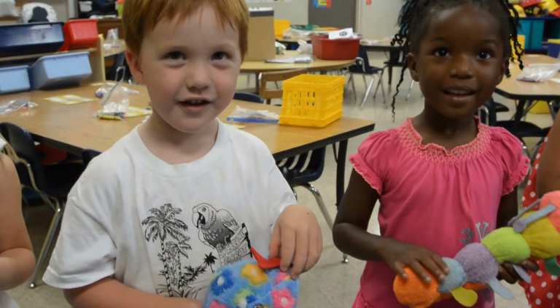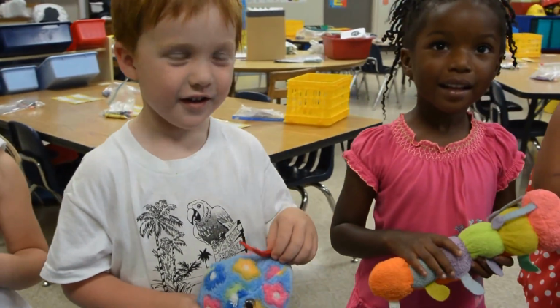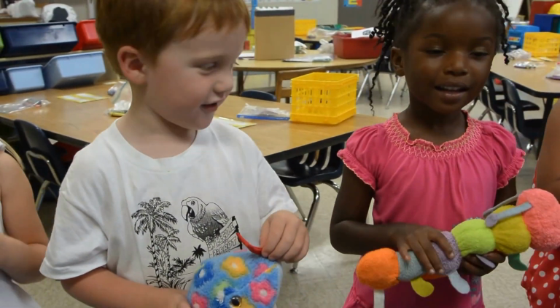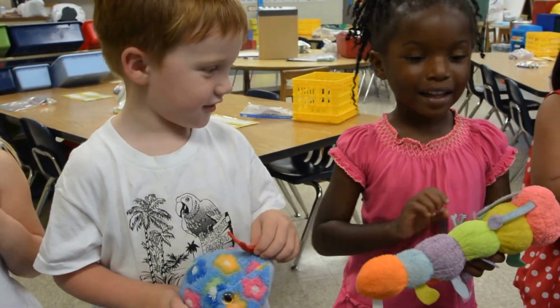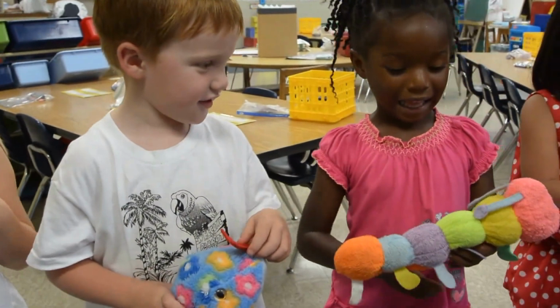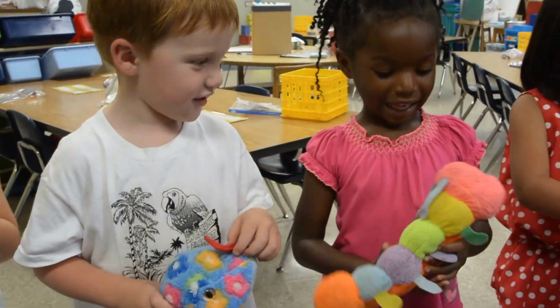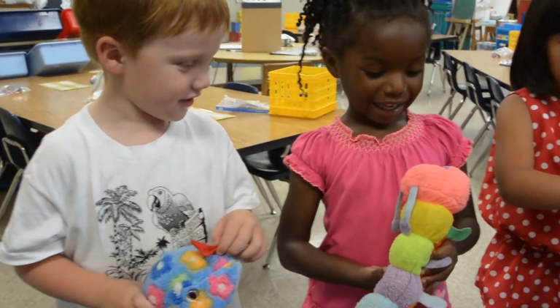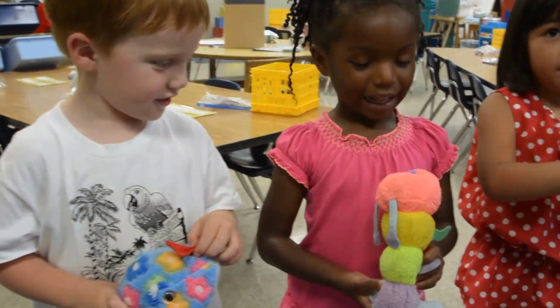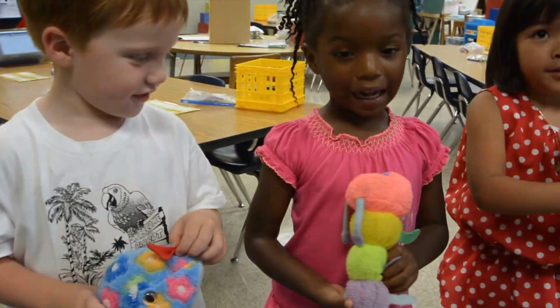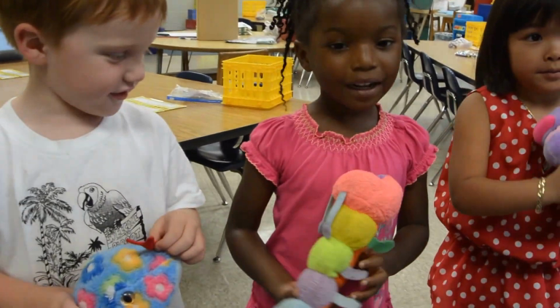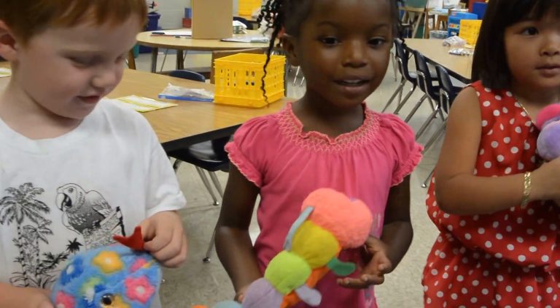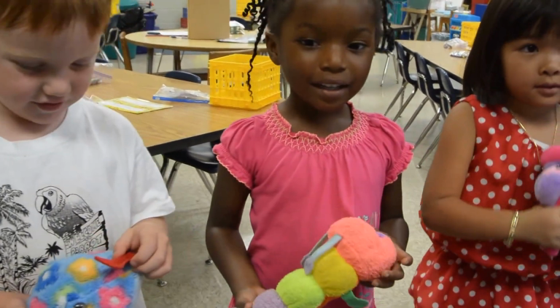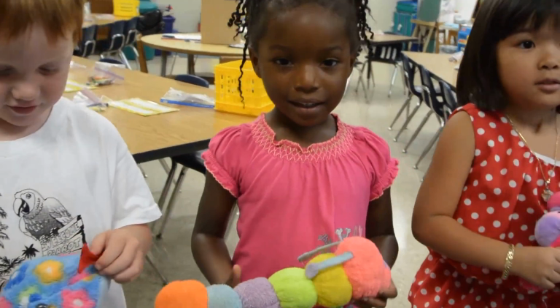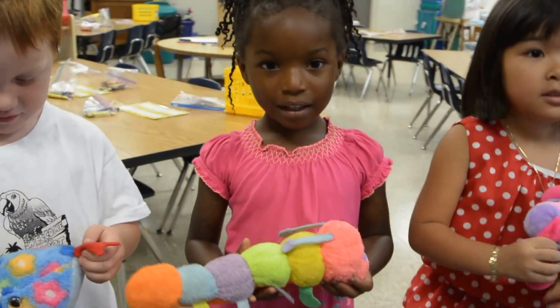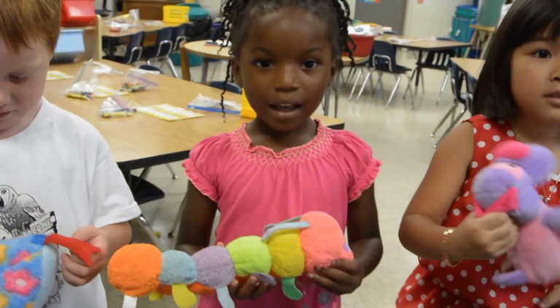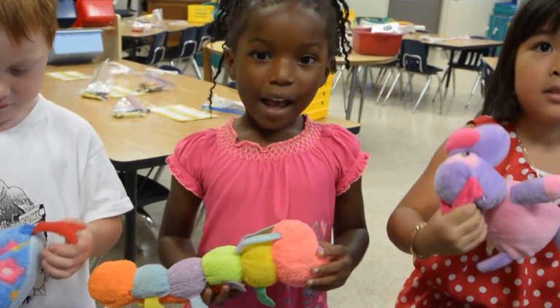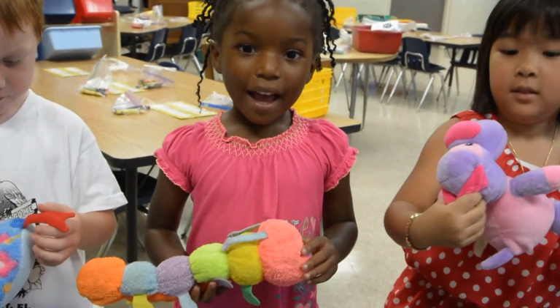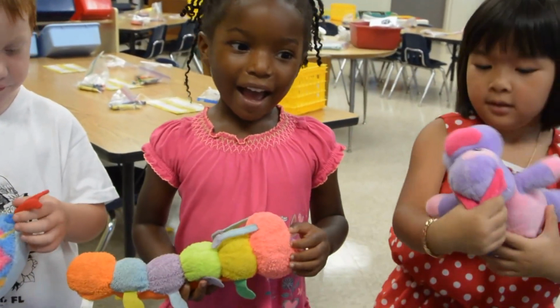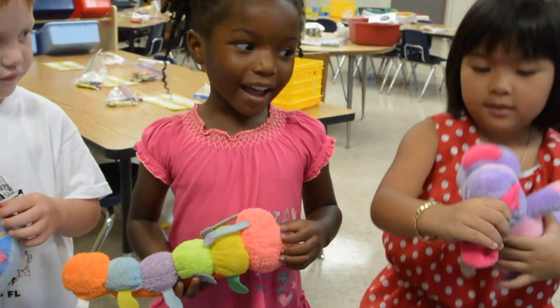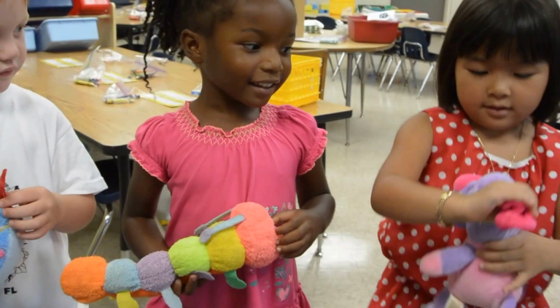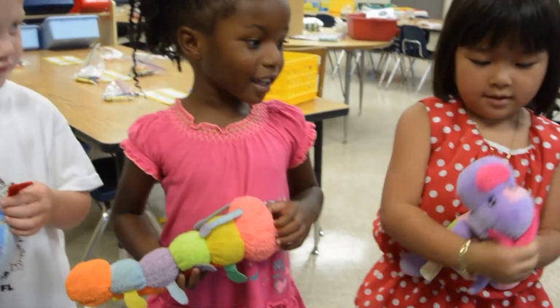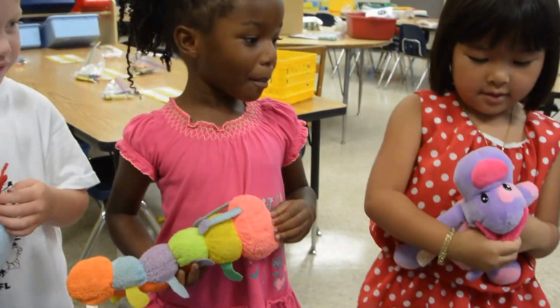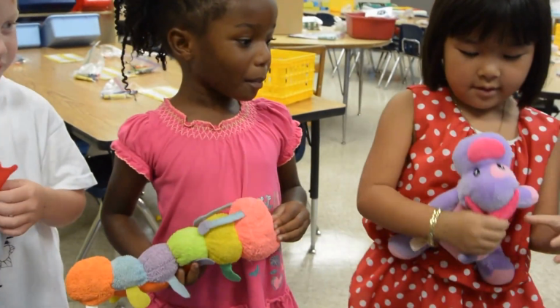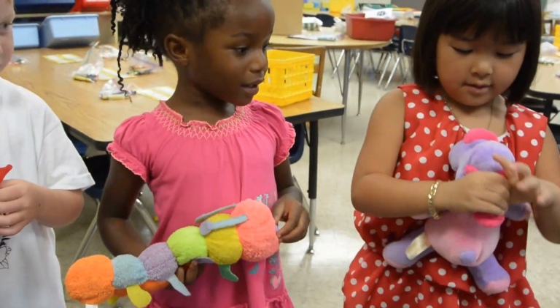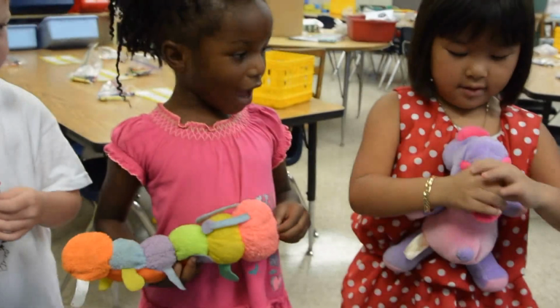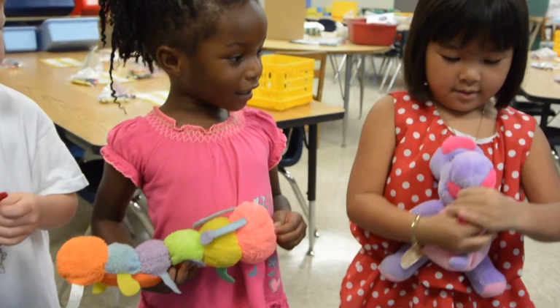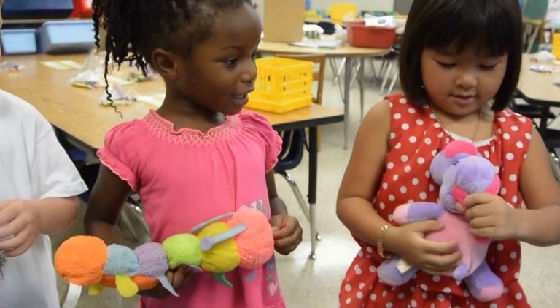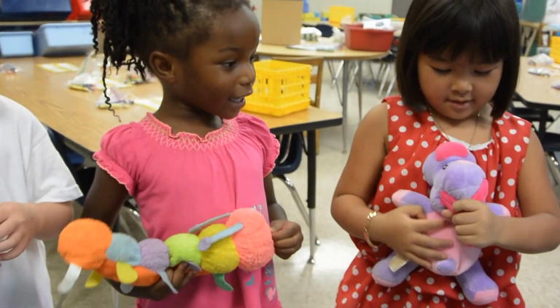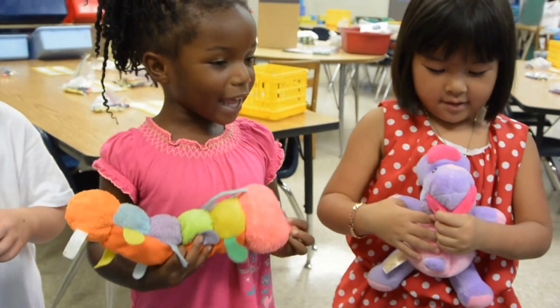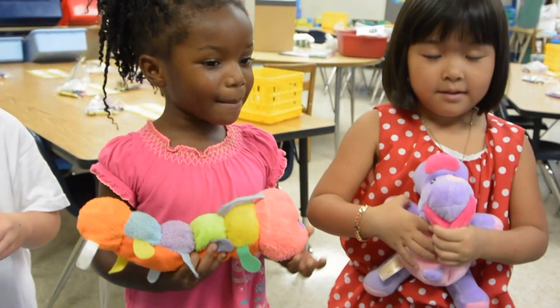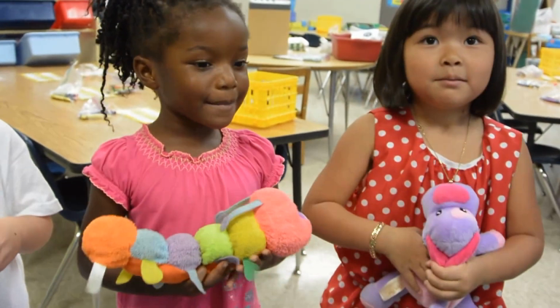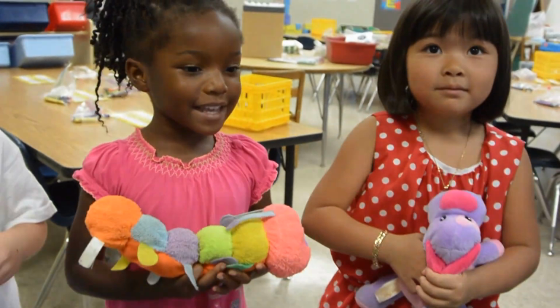Caterpillar, caterpillar, what do you see? I see a purple dog looking at me.